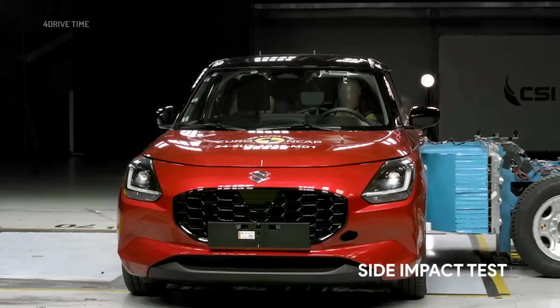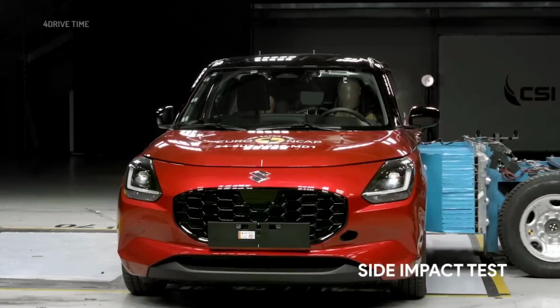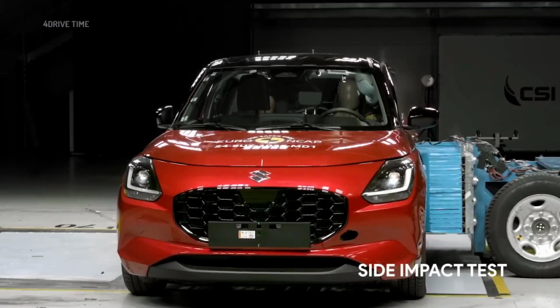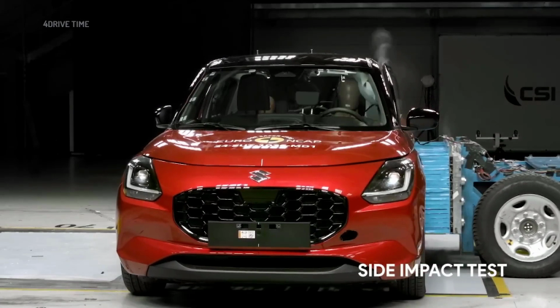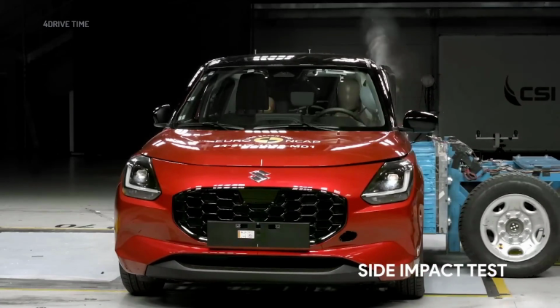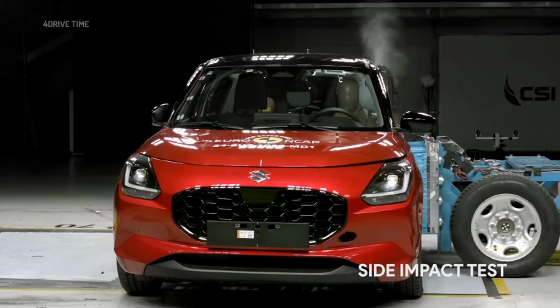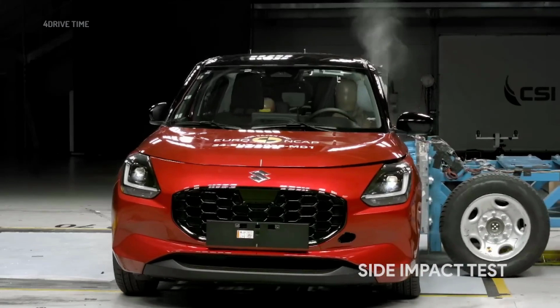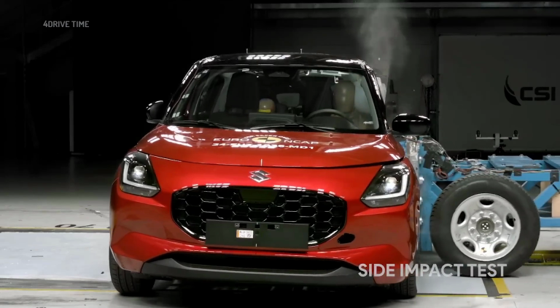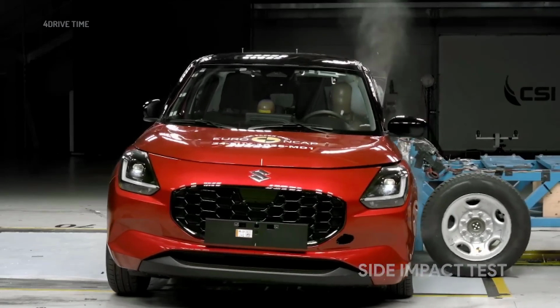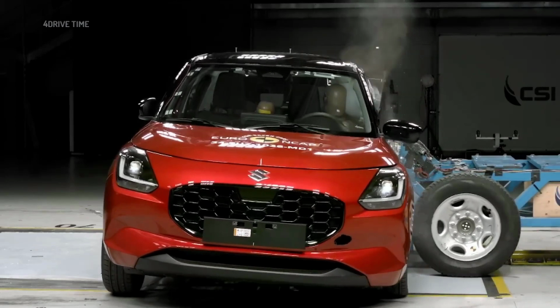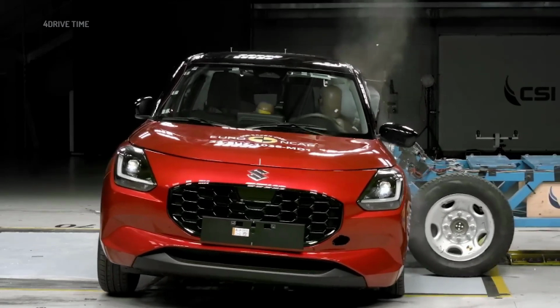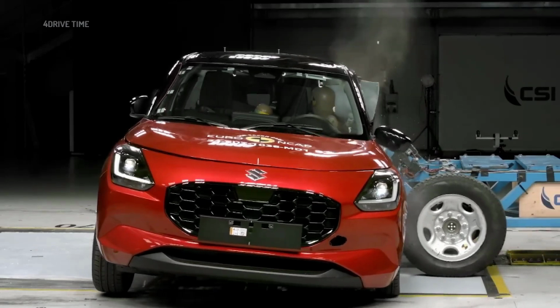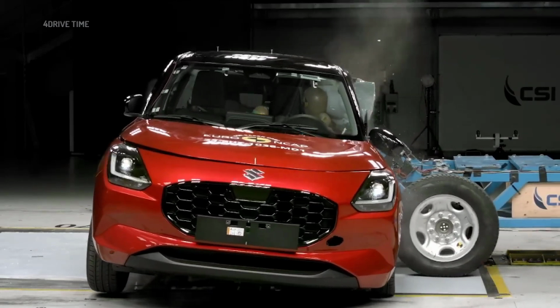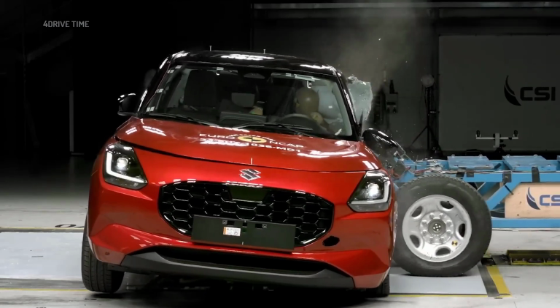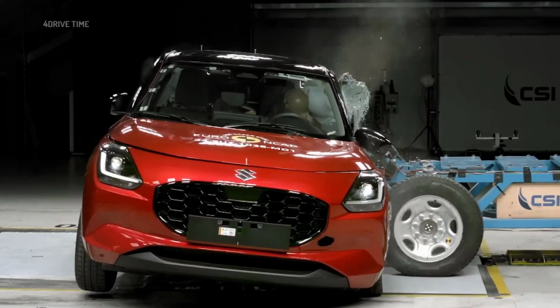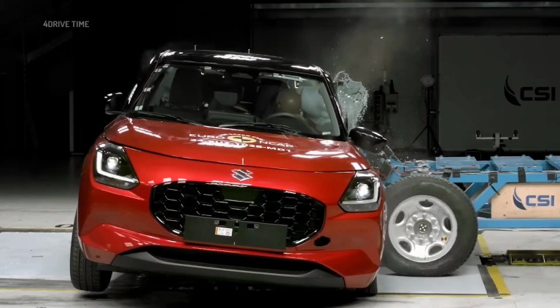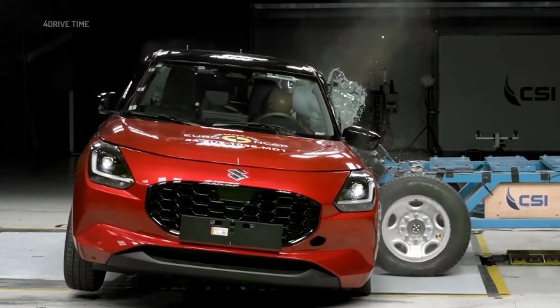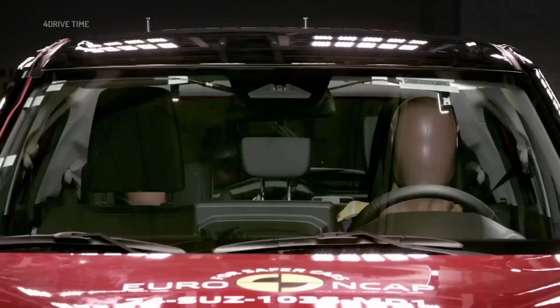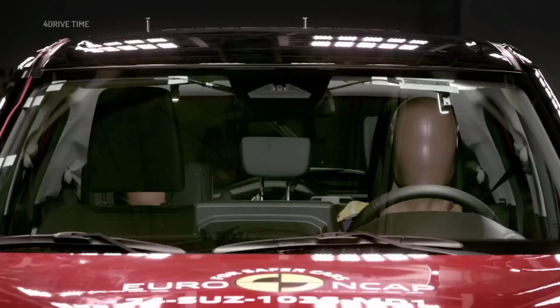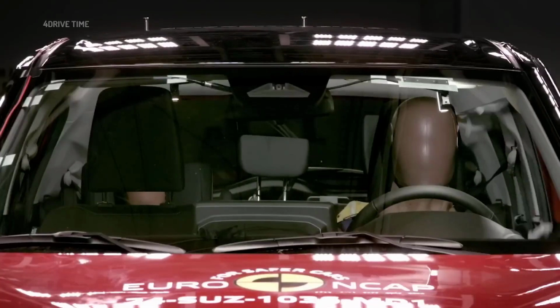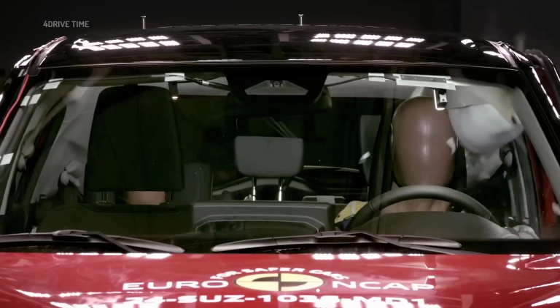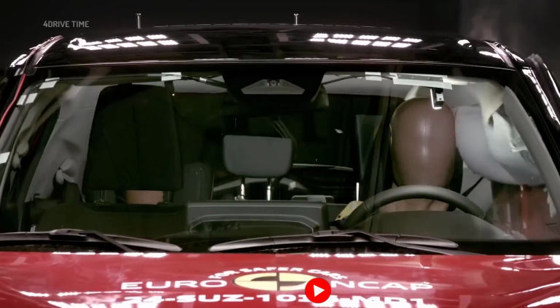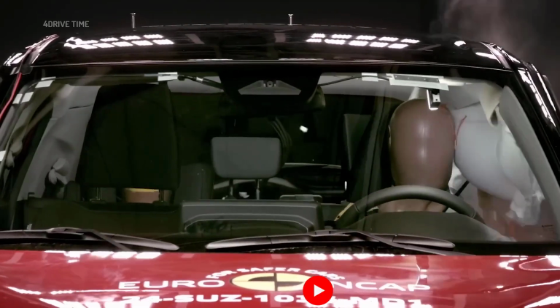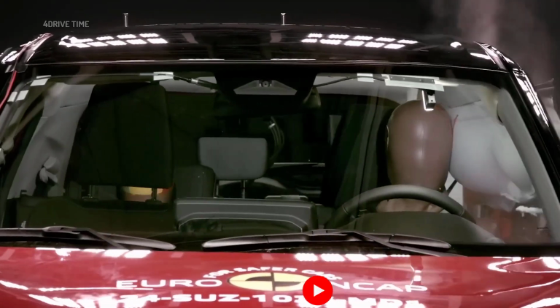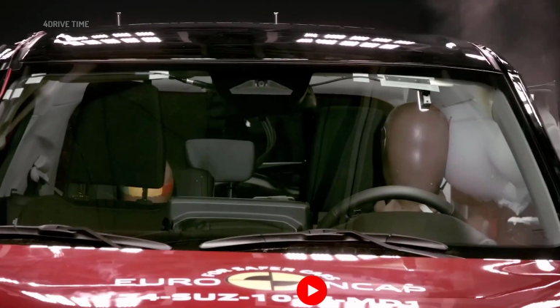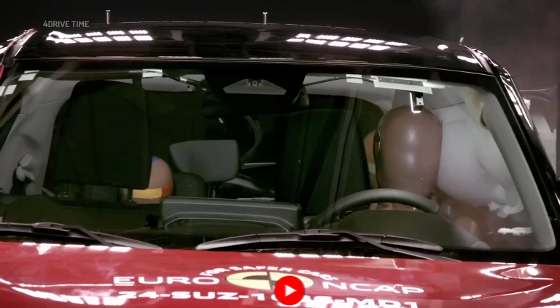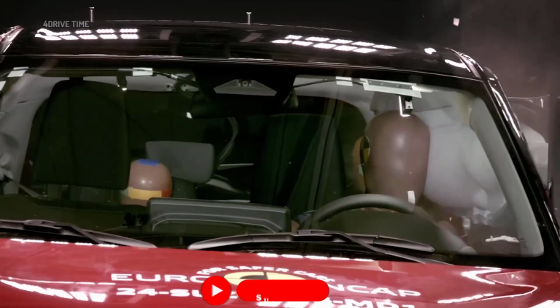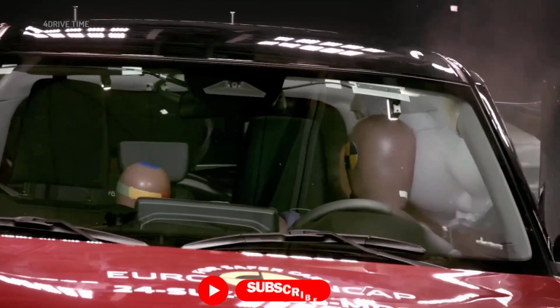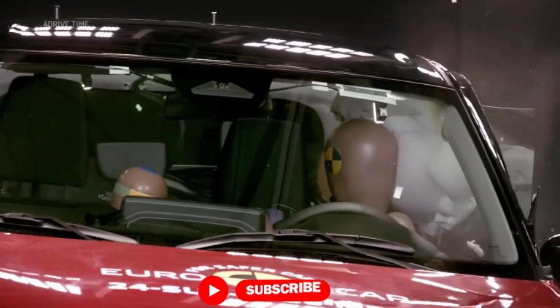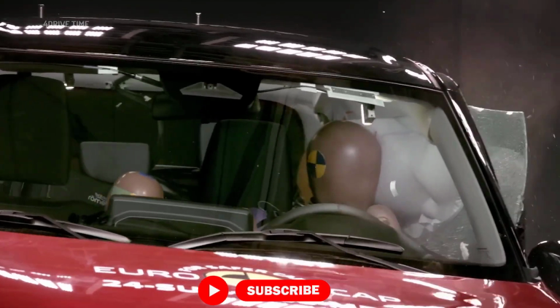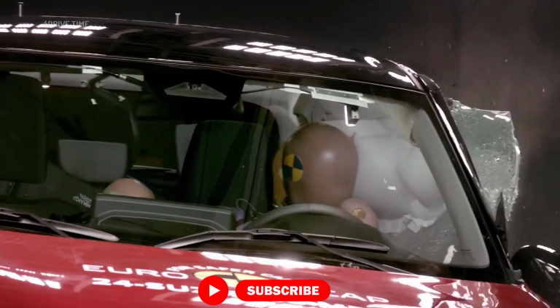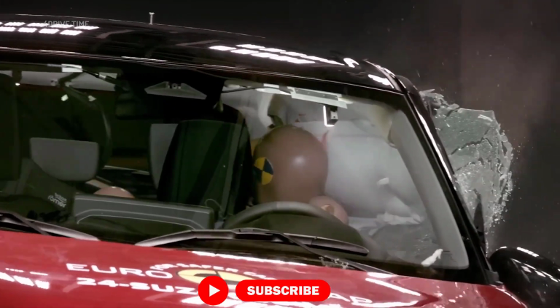For the 10-year-old dummy in the side impact test, the head protection was weak, neck protection was good, while the protection to the chest was rated as poor.